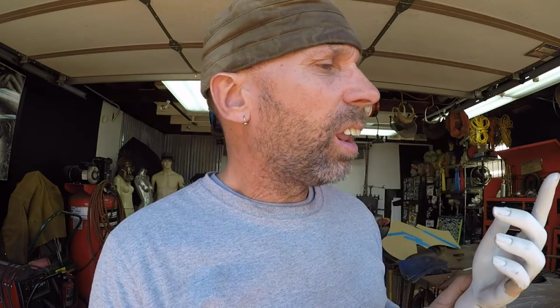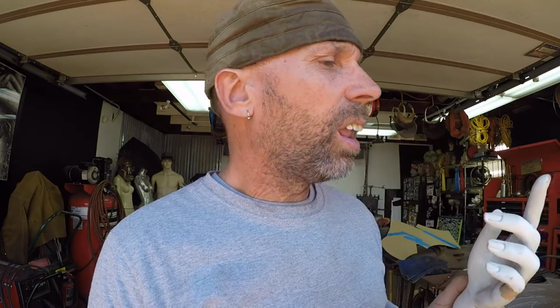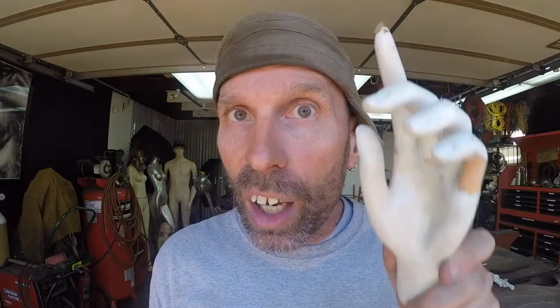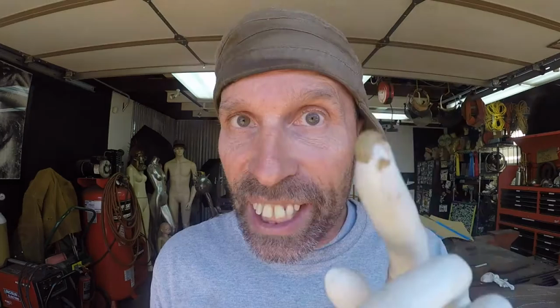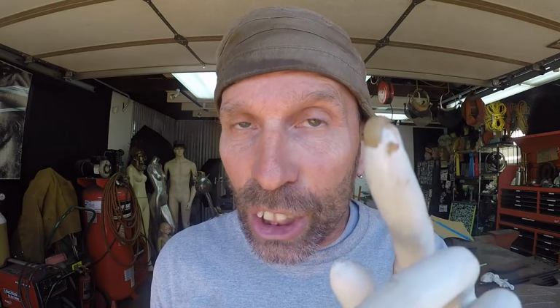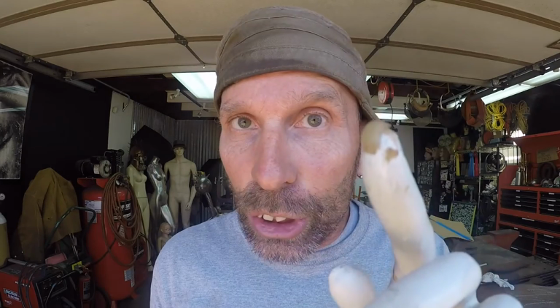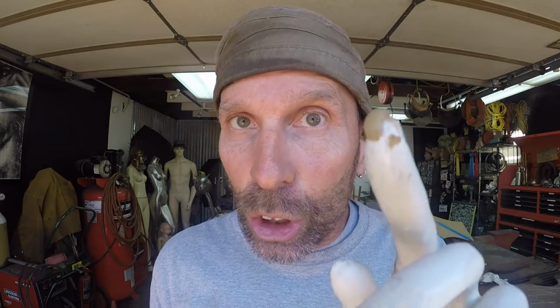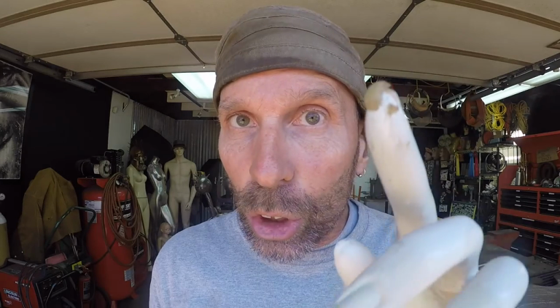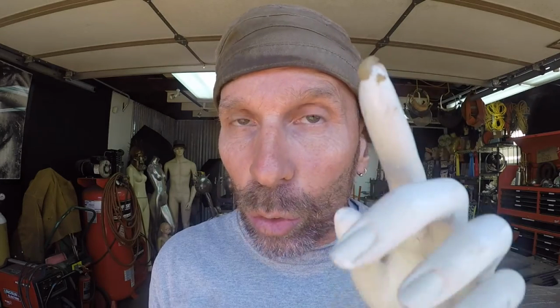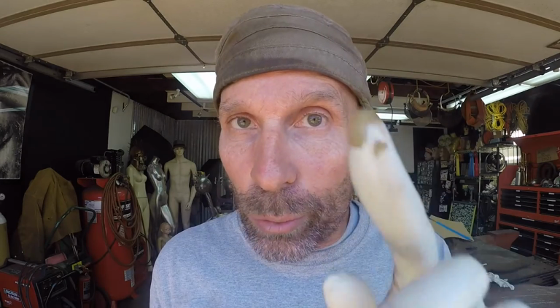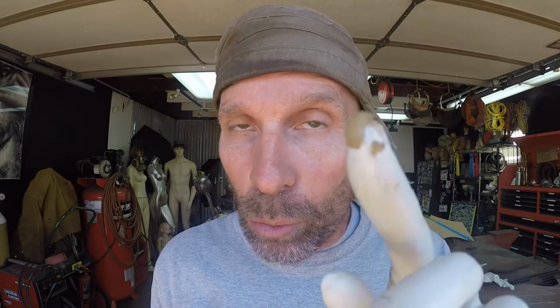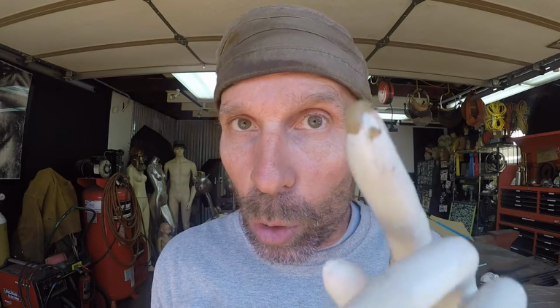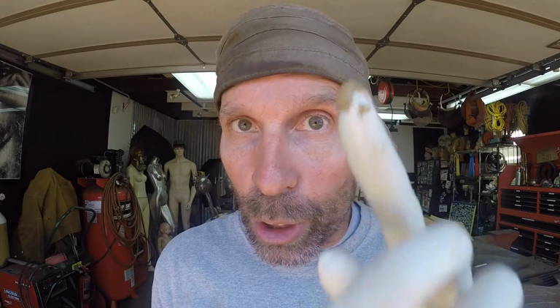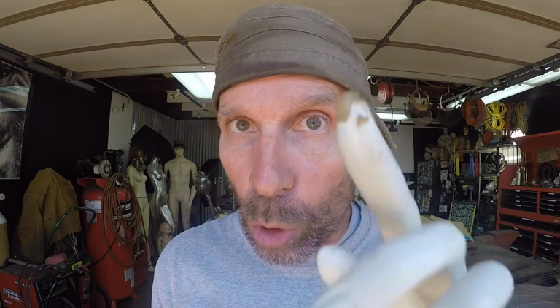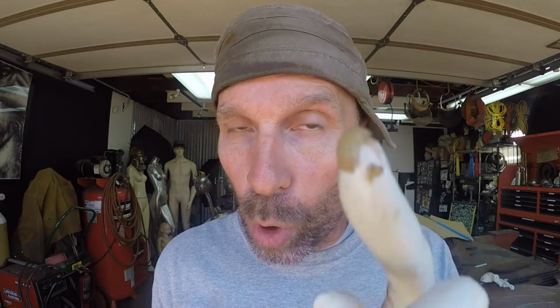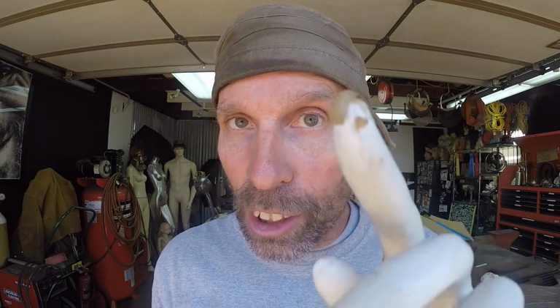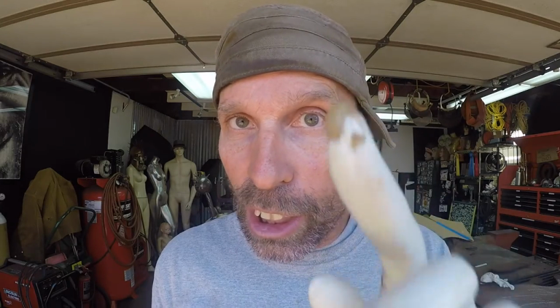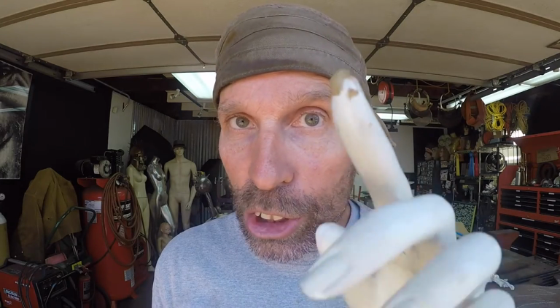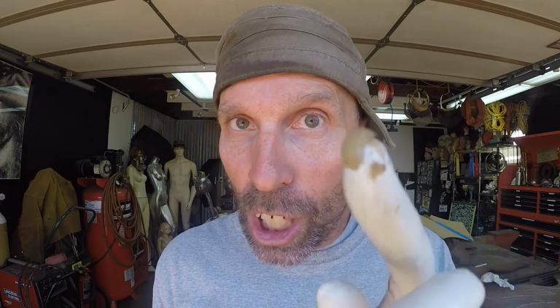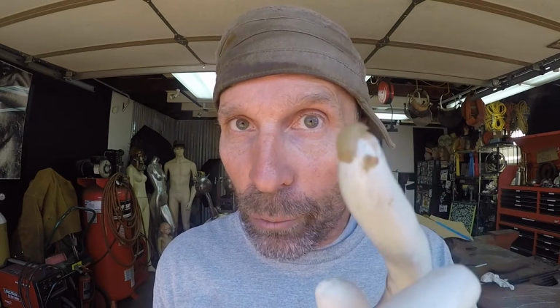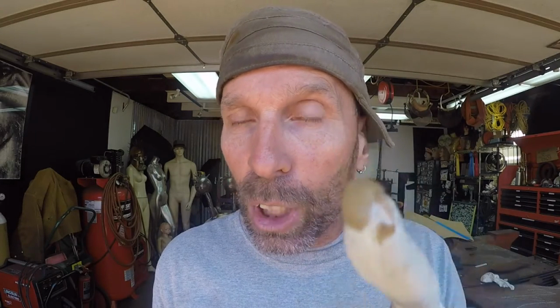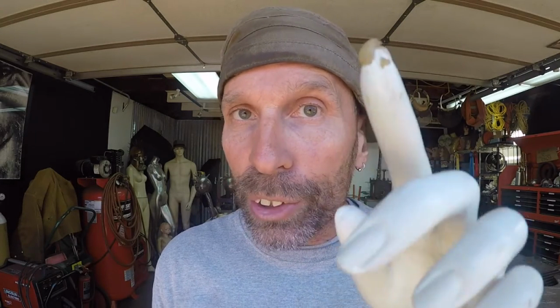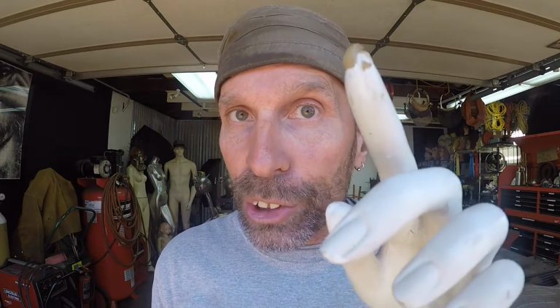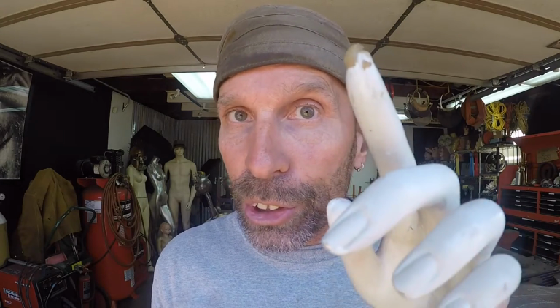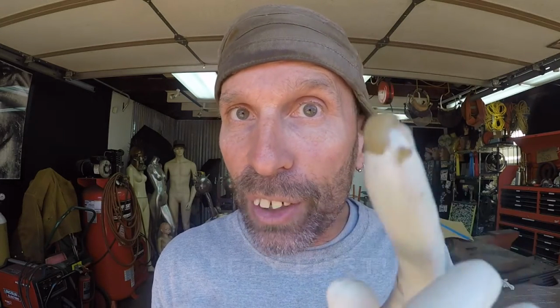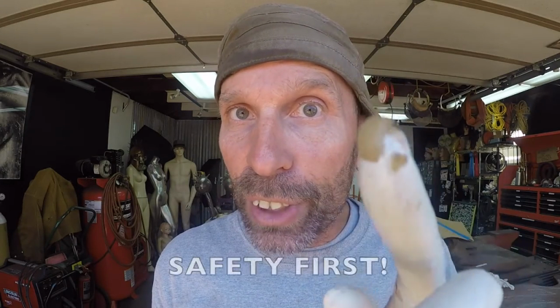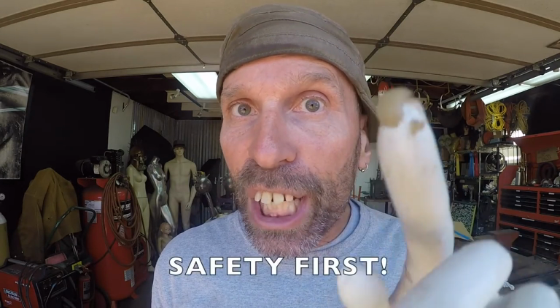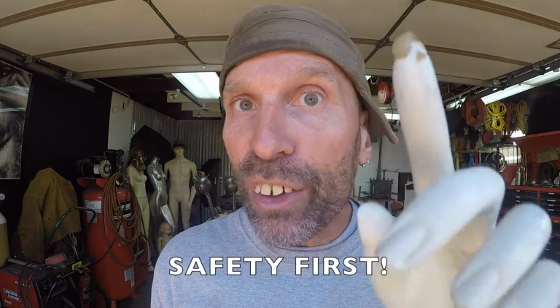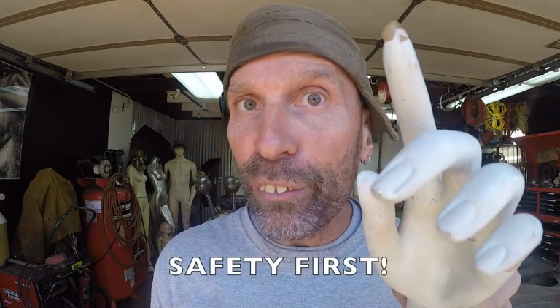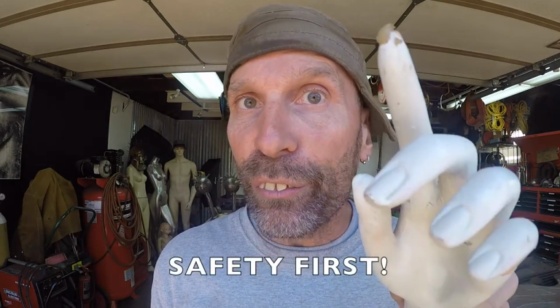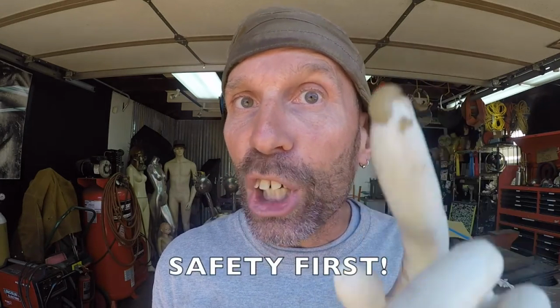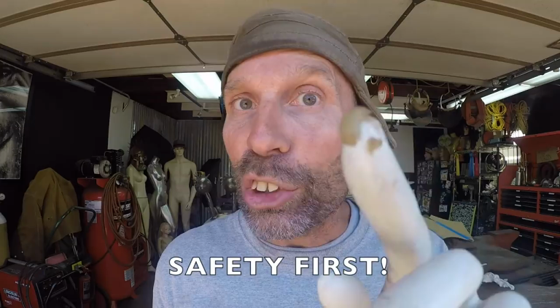Hey kids, remember — when you're working in the shop, safety first.